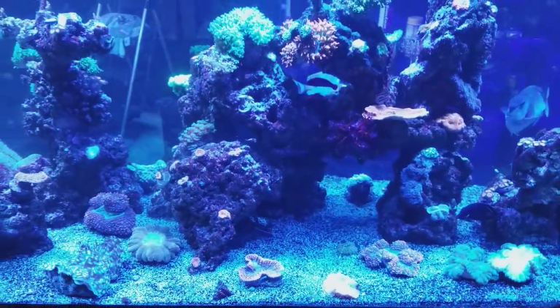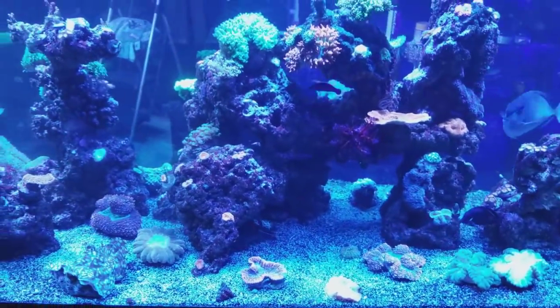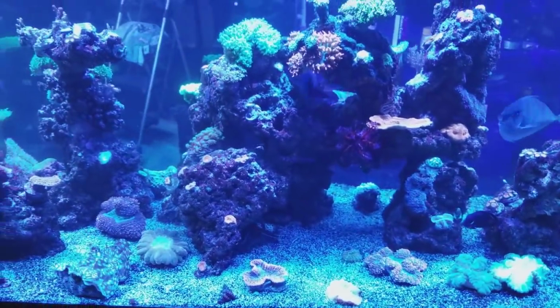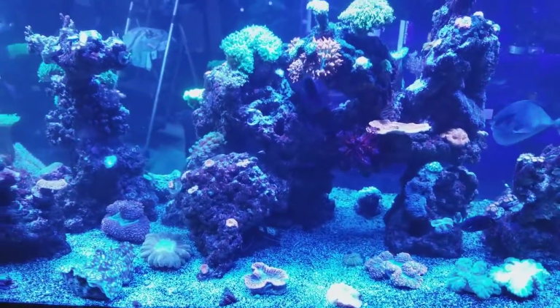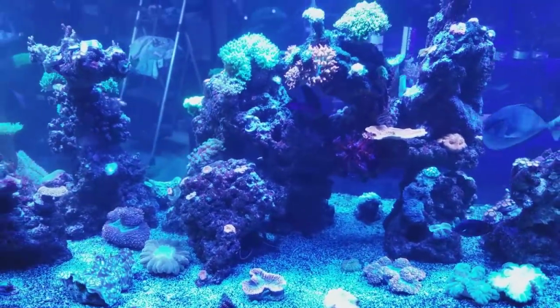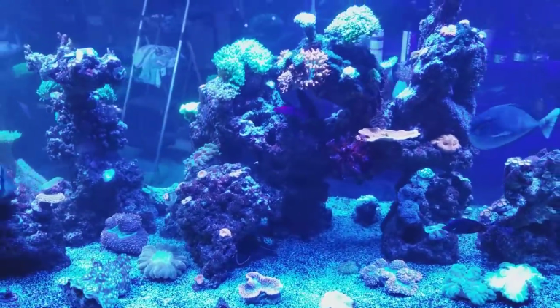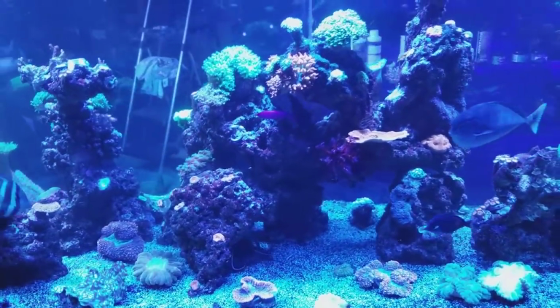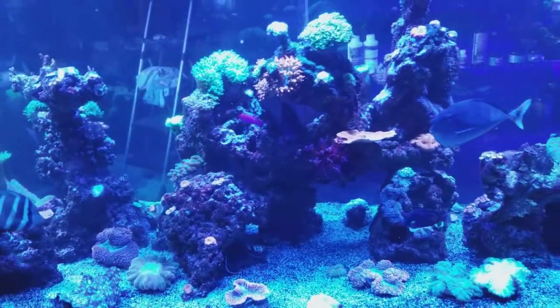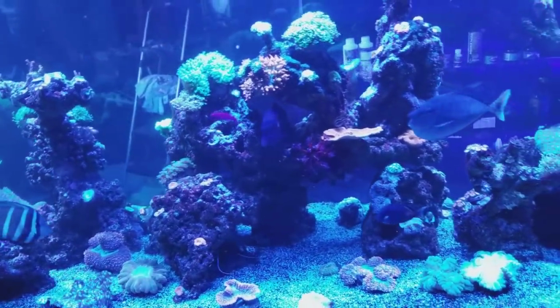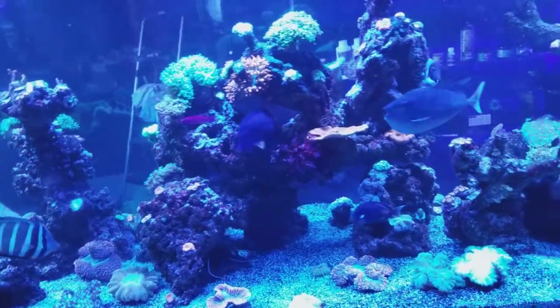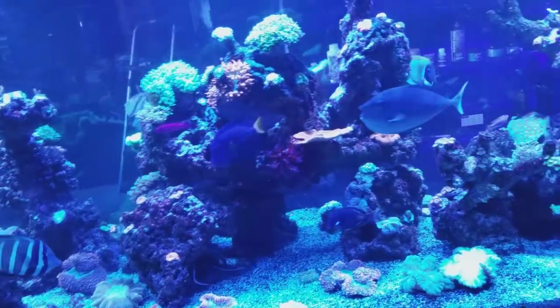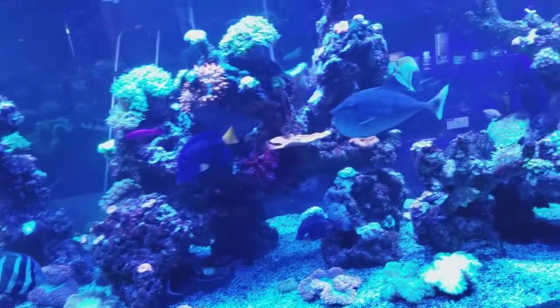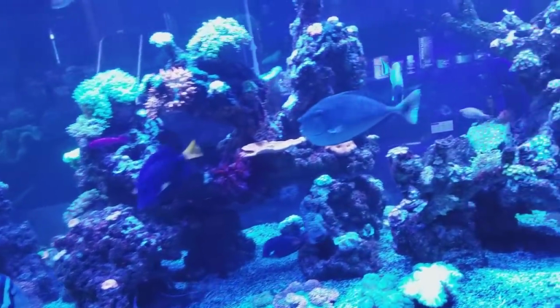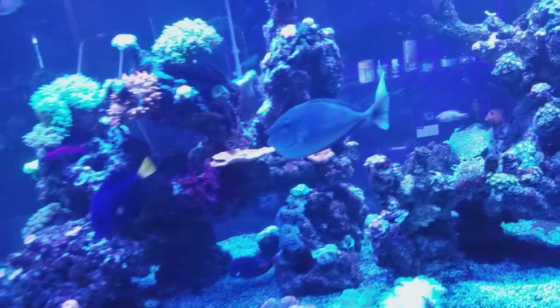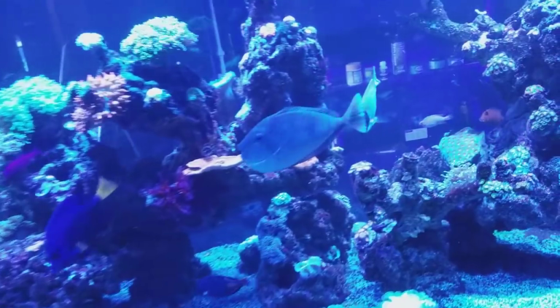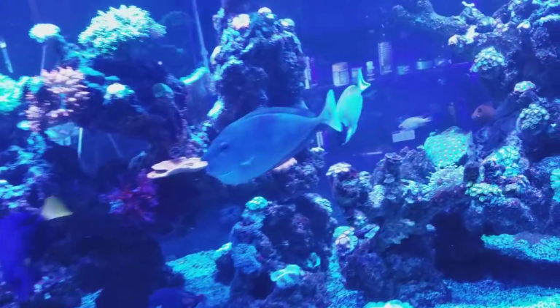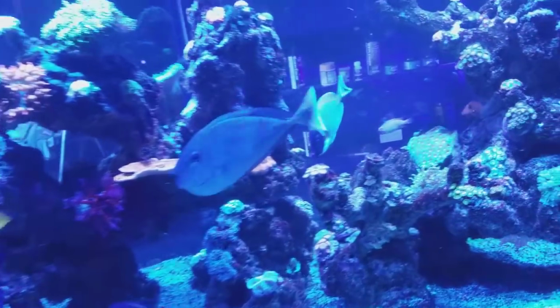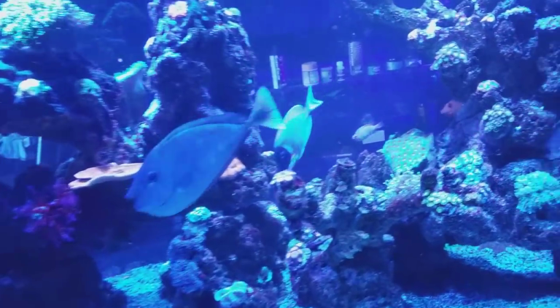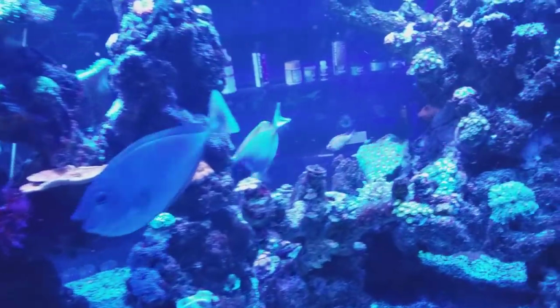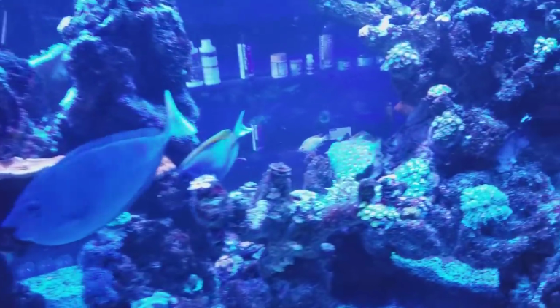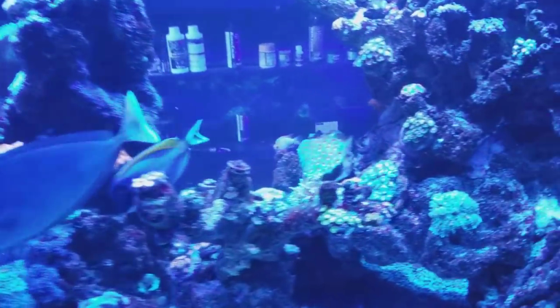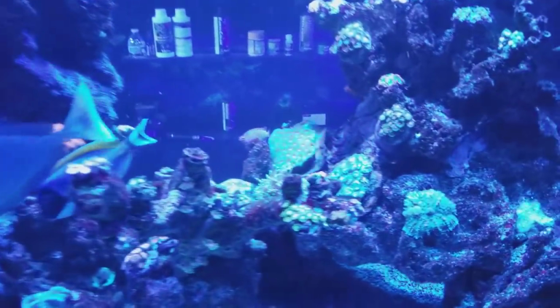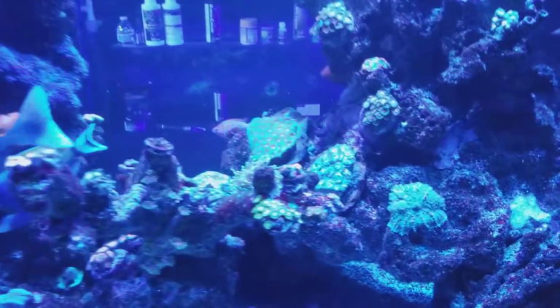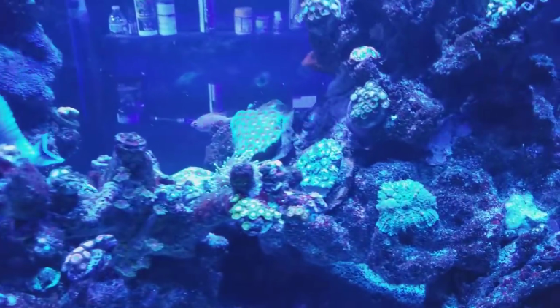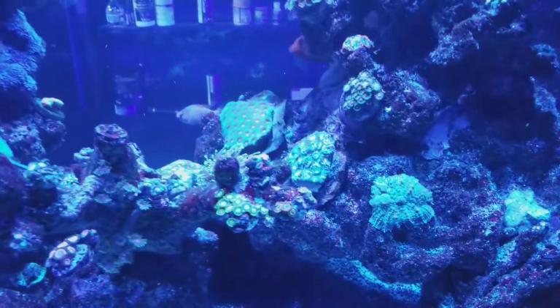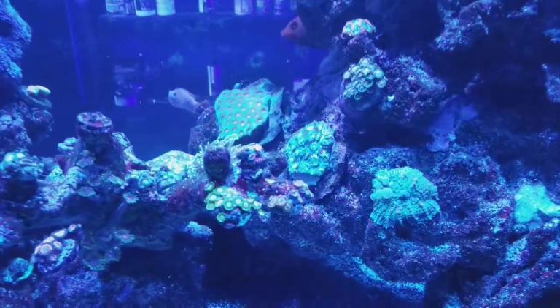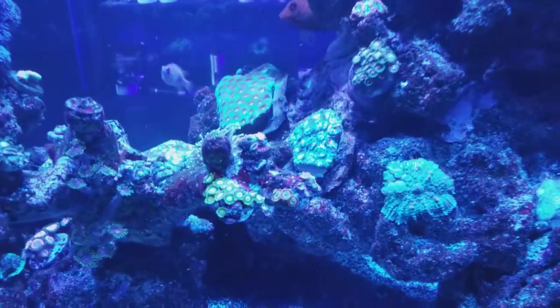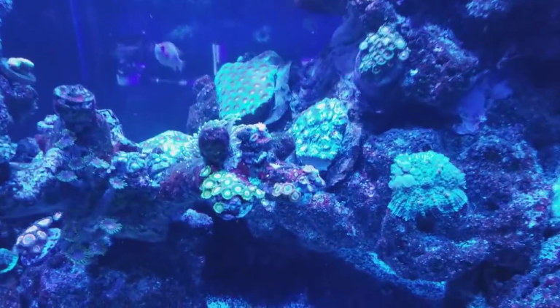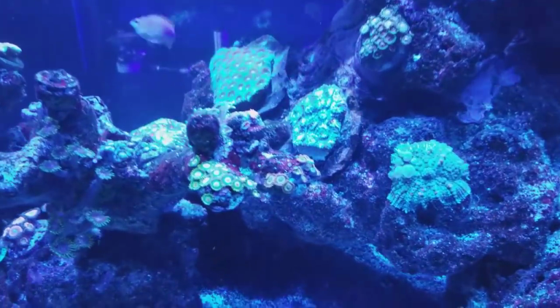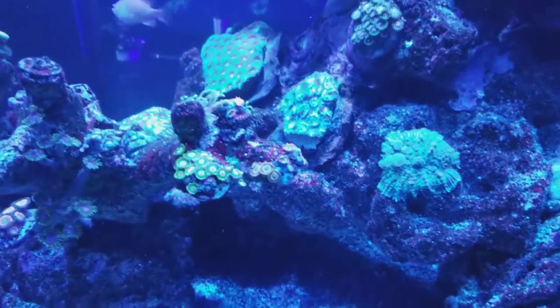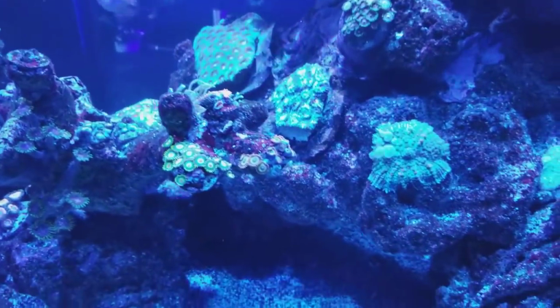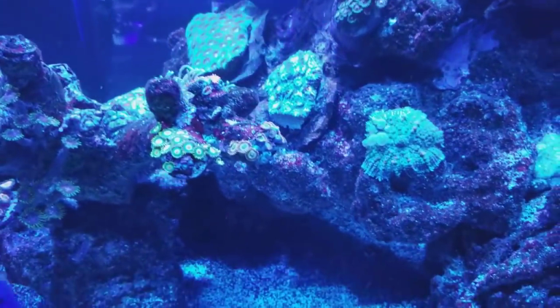Here is the display tank, which is coming along nicely. I keep adding corals and they're starting to look good.